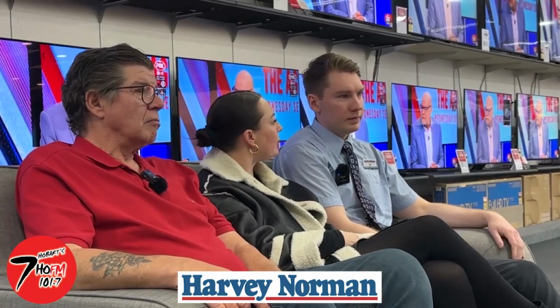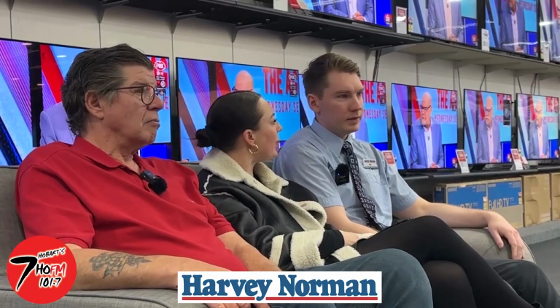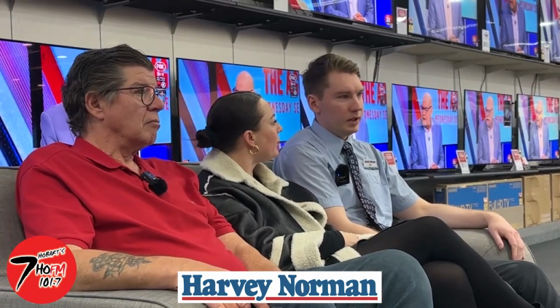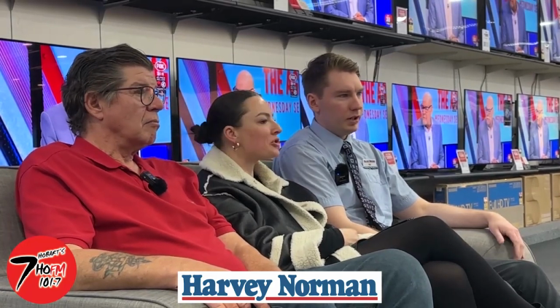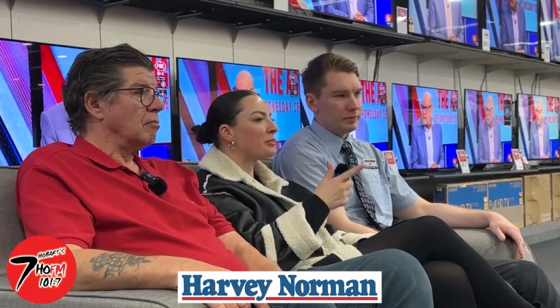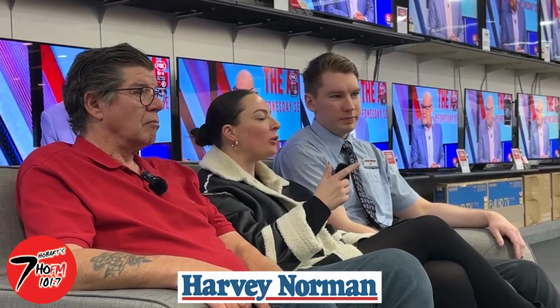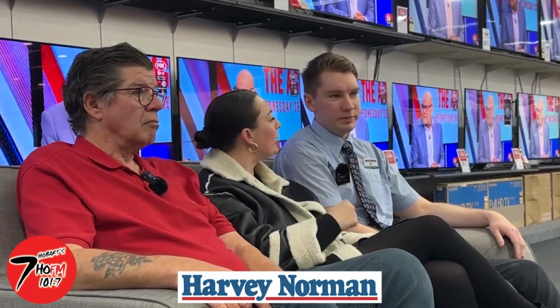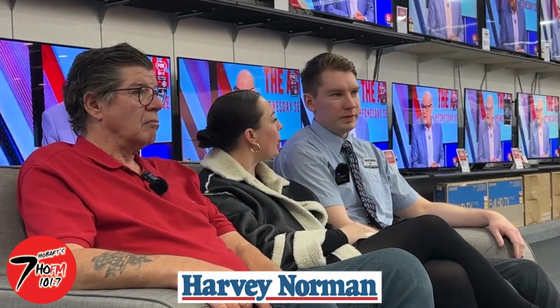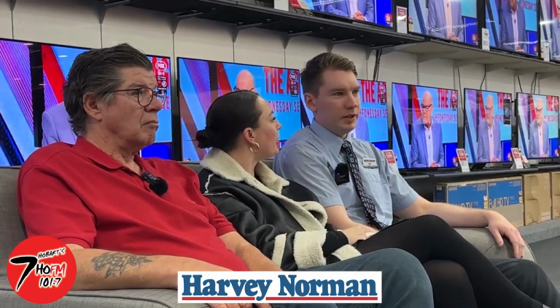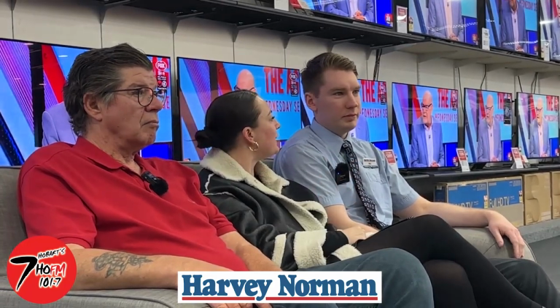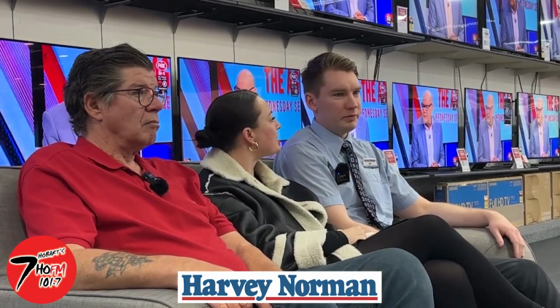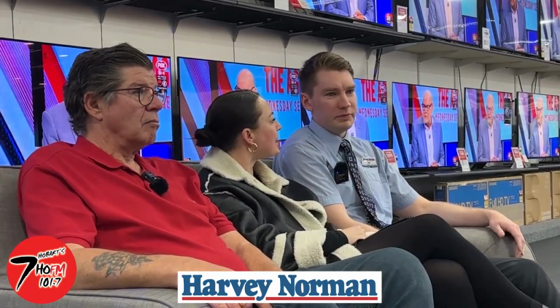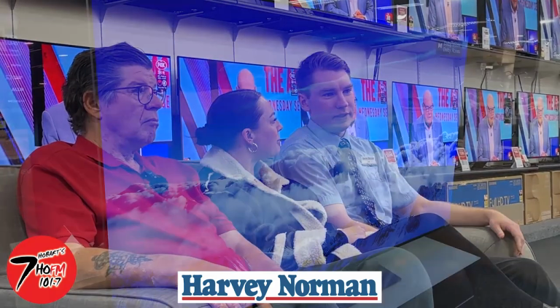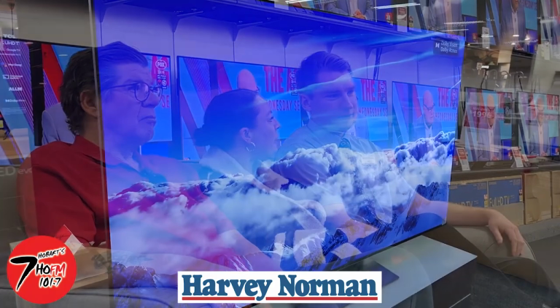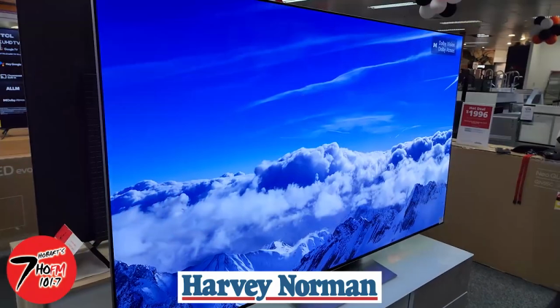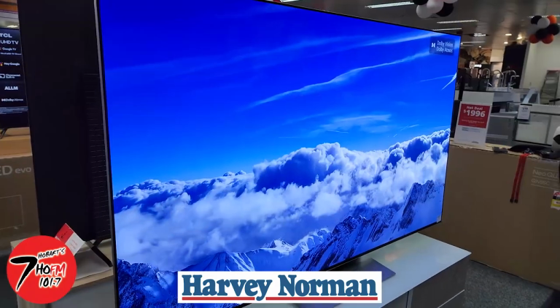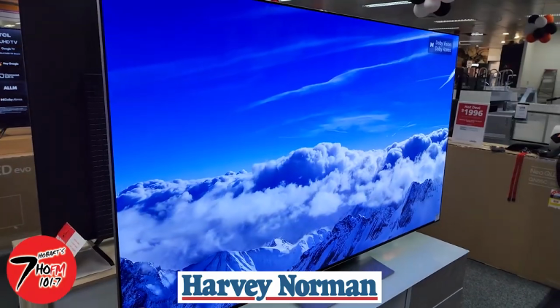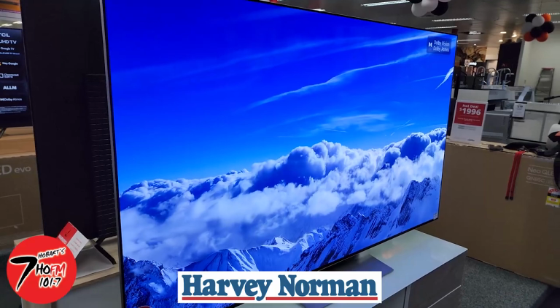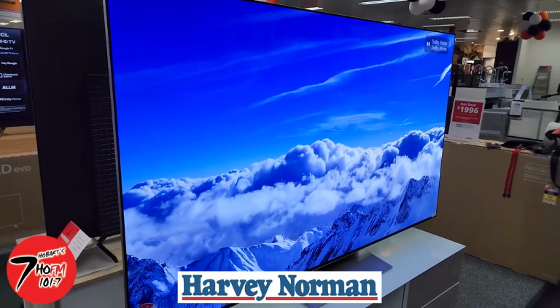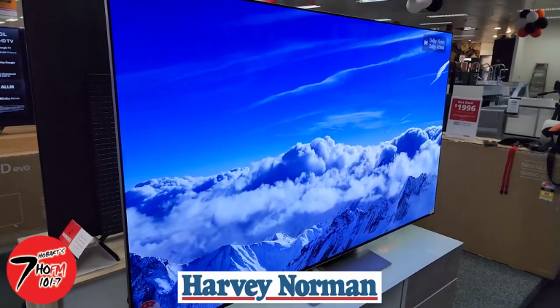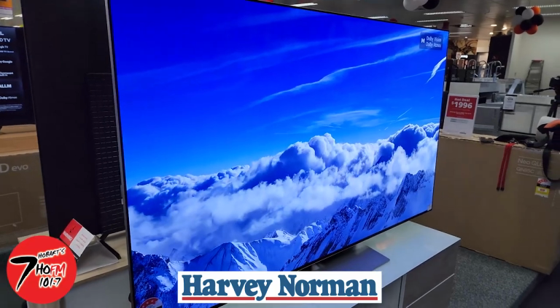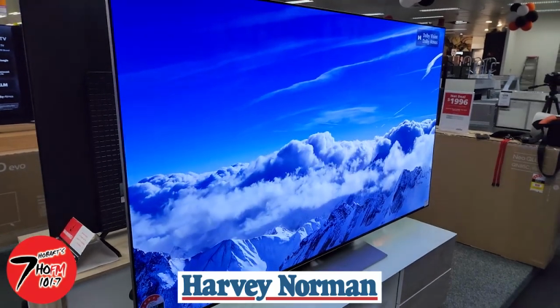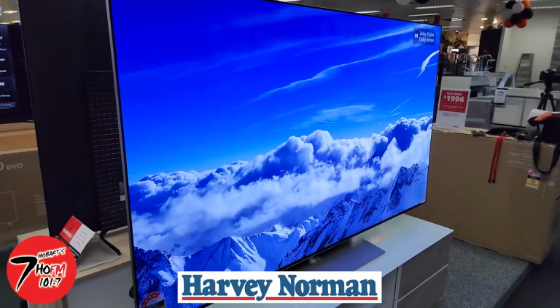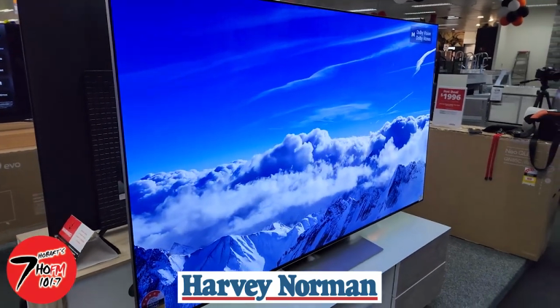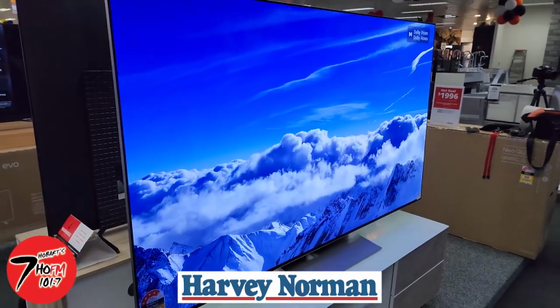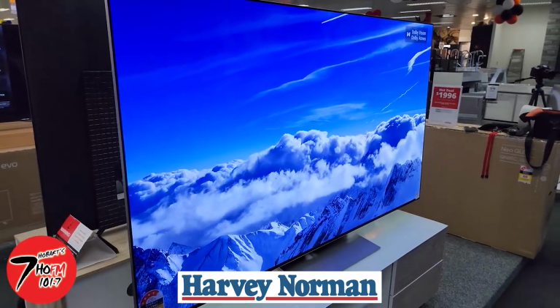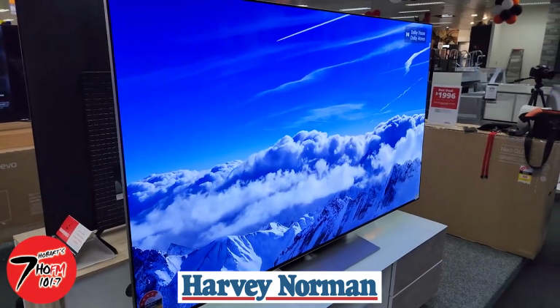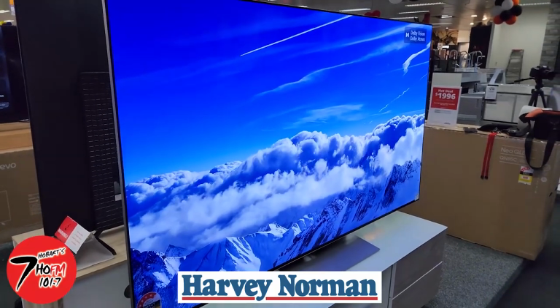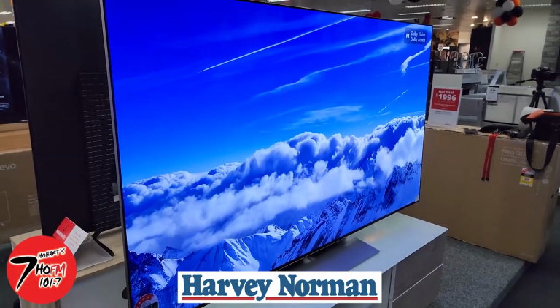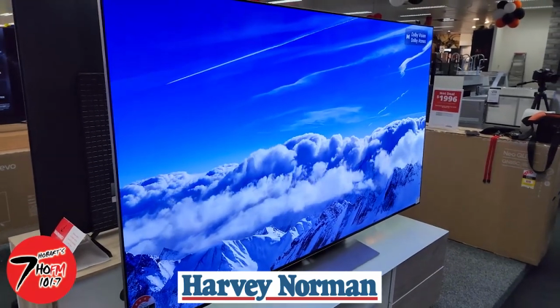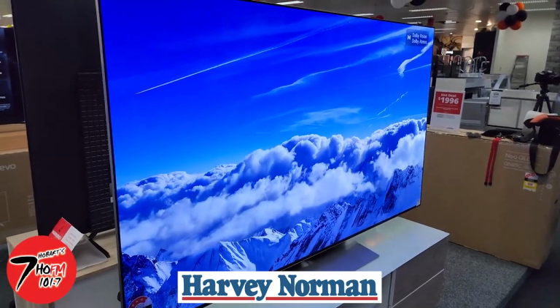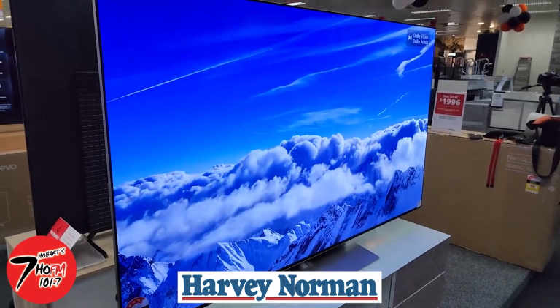What about kids' TV? What does Bluey look like on this? Because that's my four-year-old daughter Marley — she would love it. Very blue, yeah.